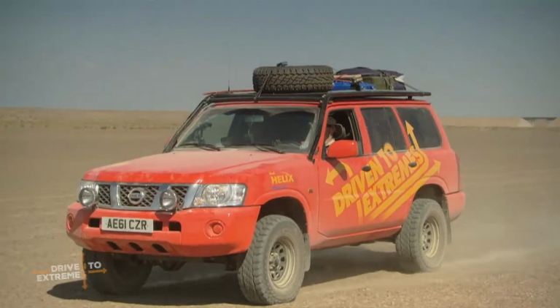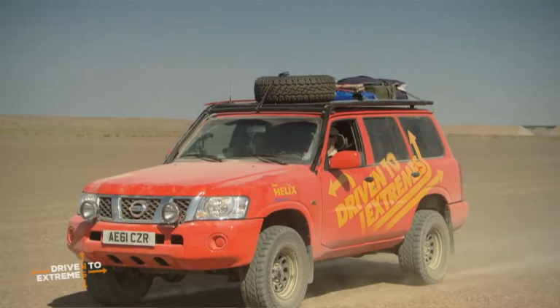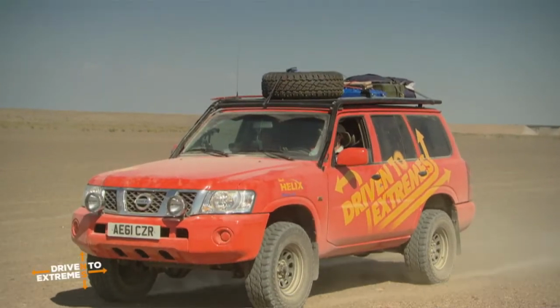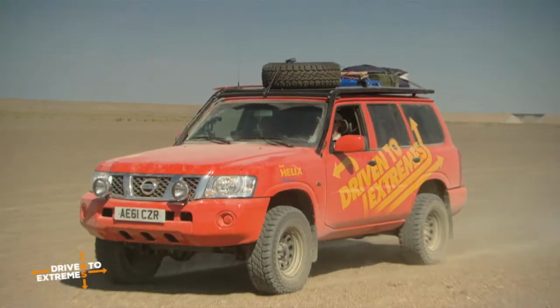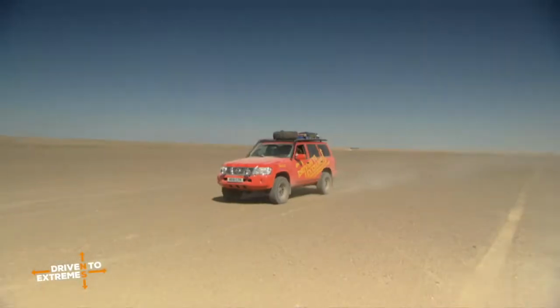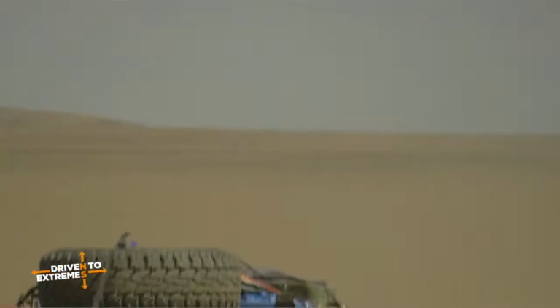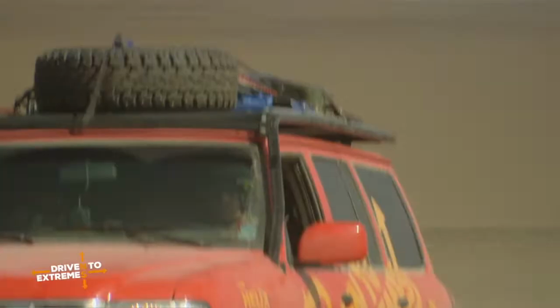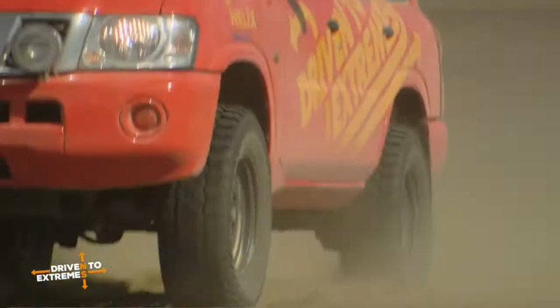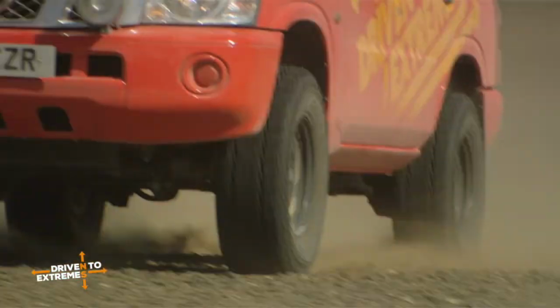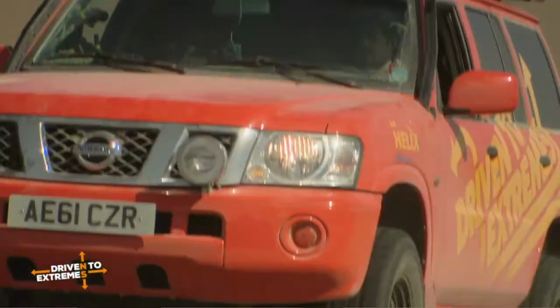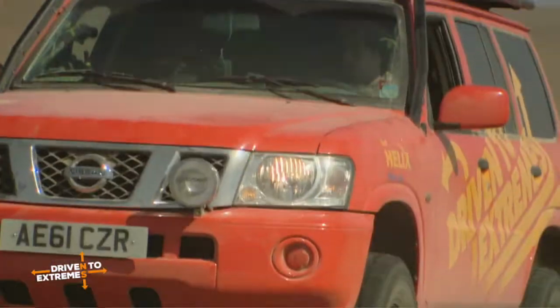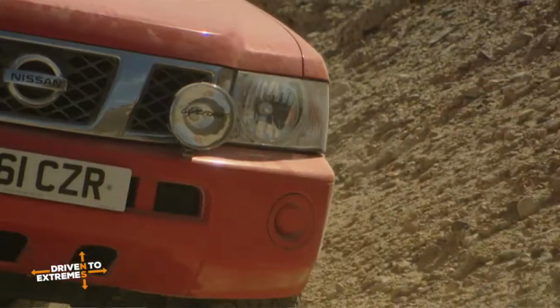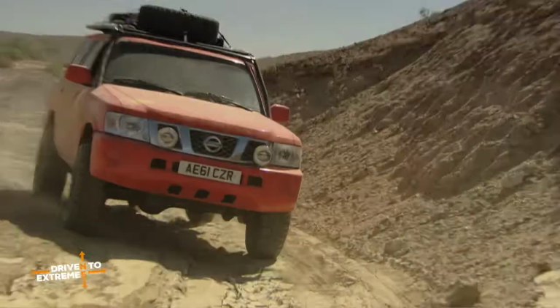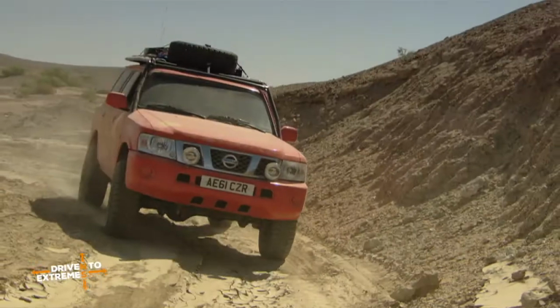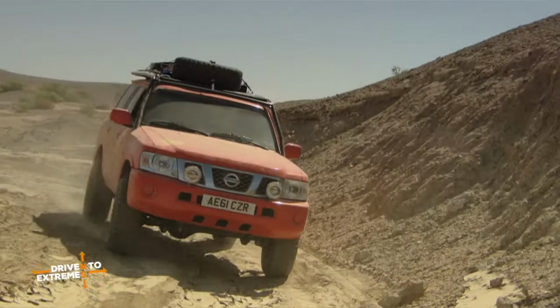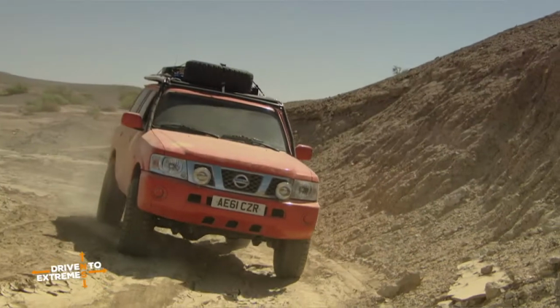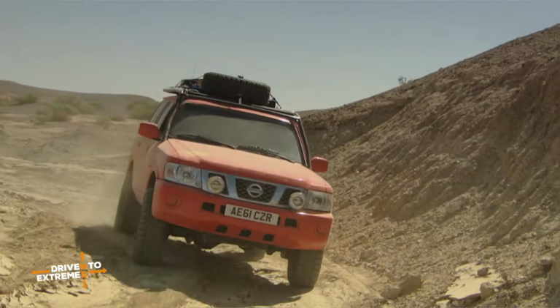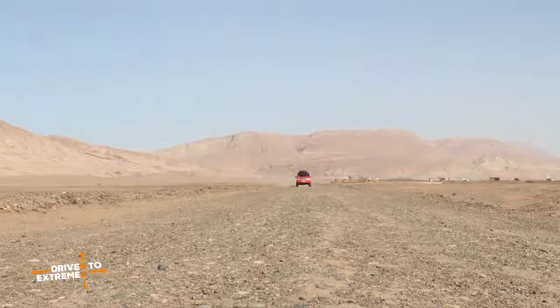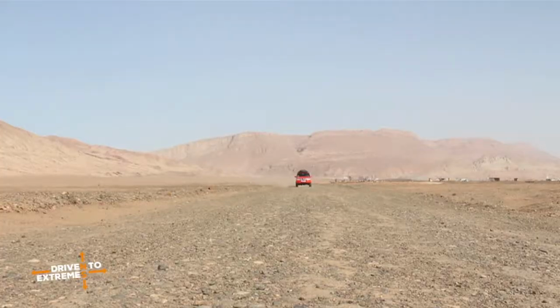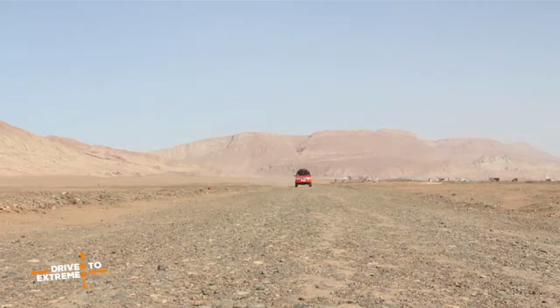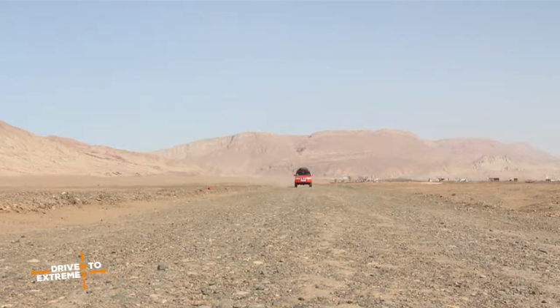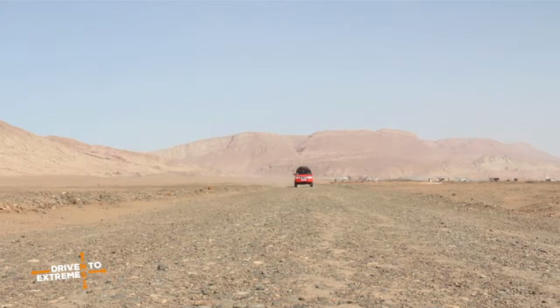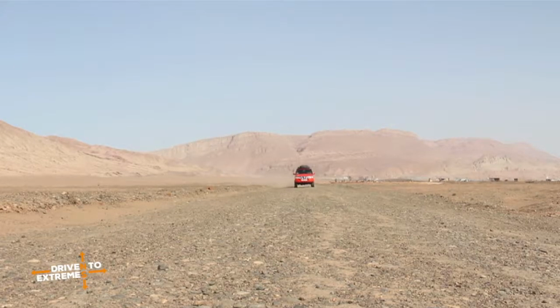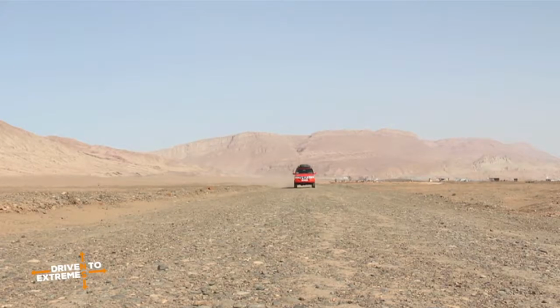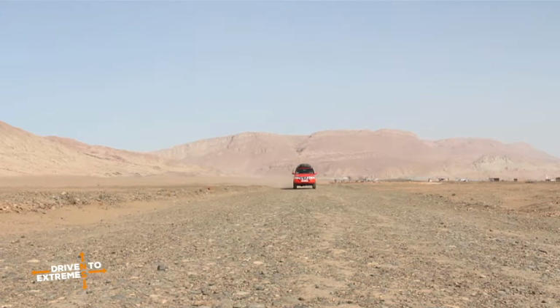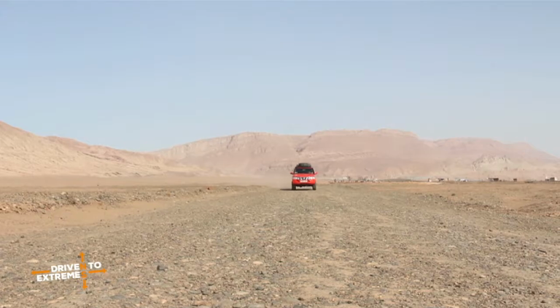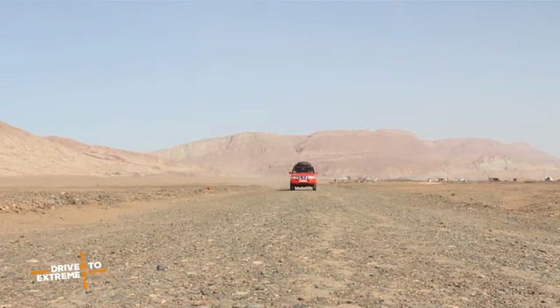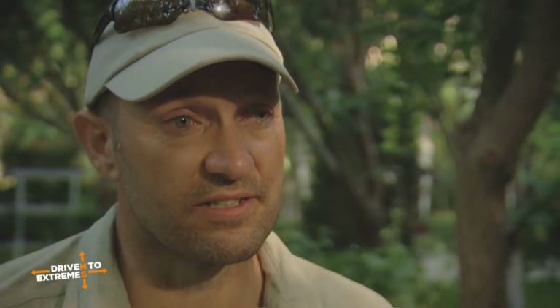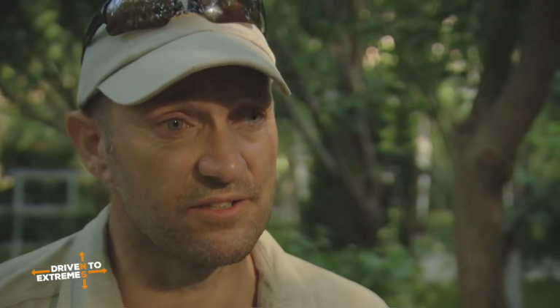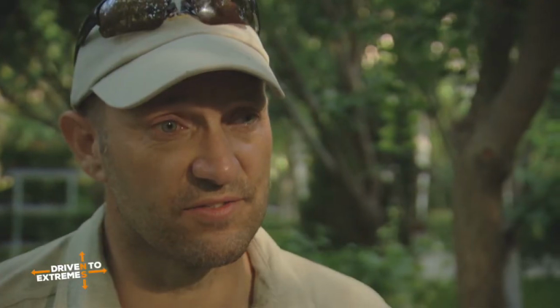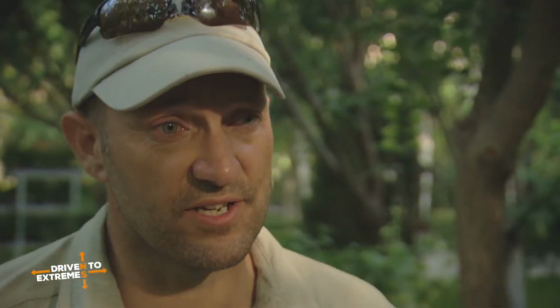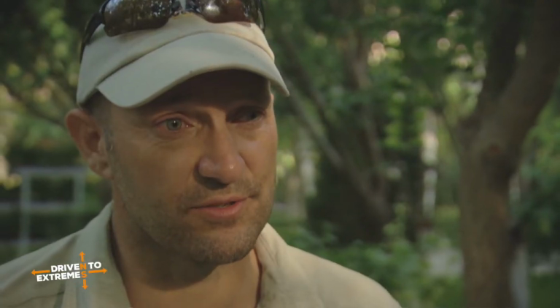We're going into the desert of death. It's going to be really hard on the team, but it's going to be even harder on the vehicles.